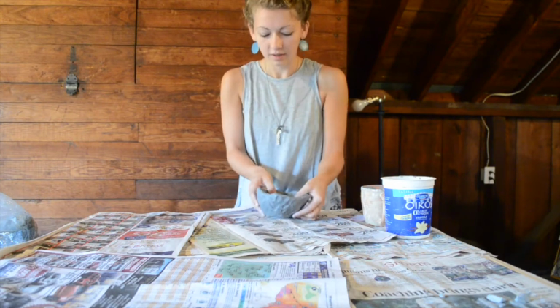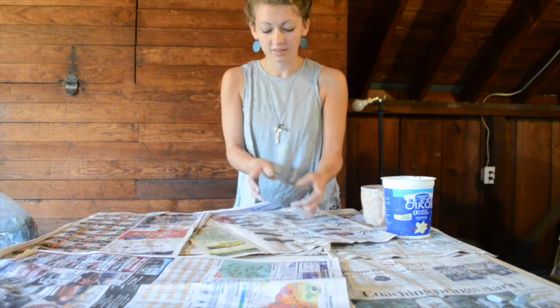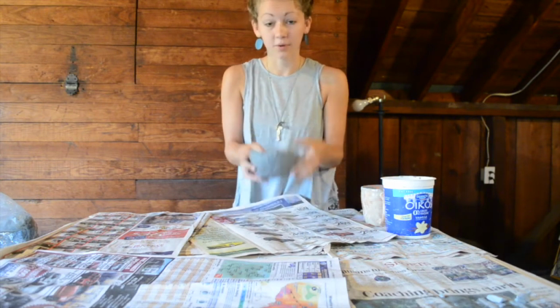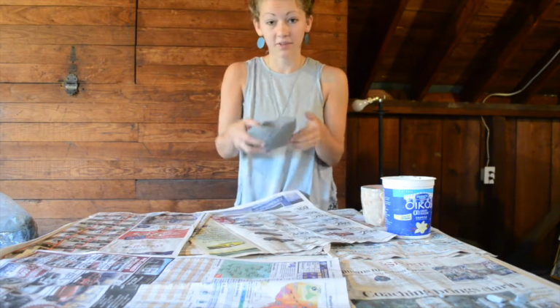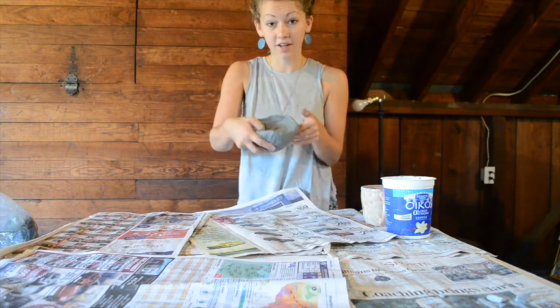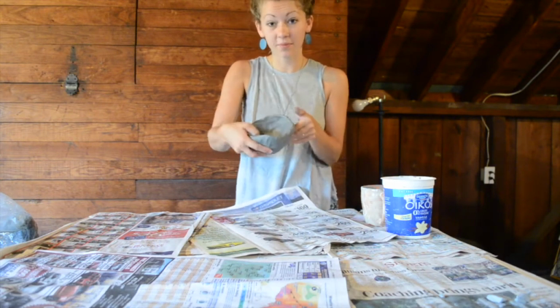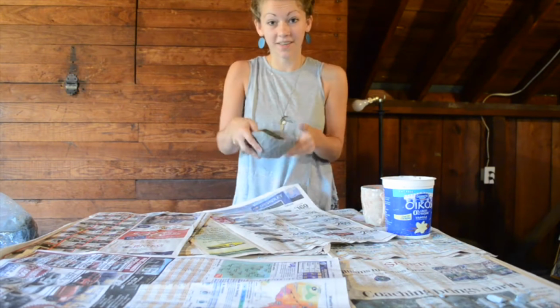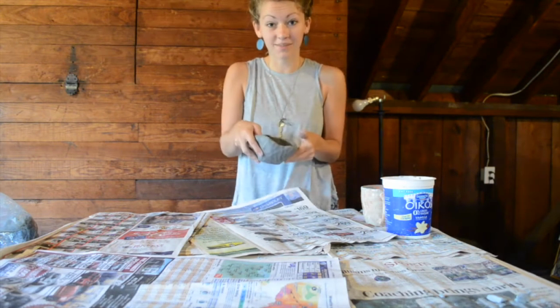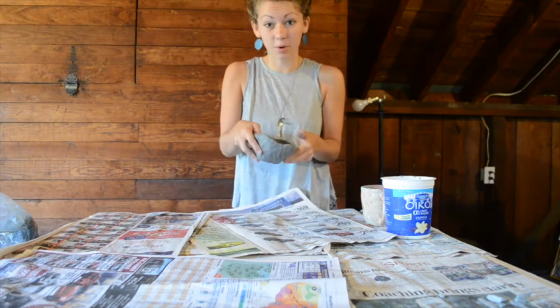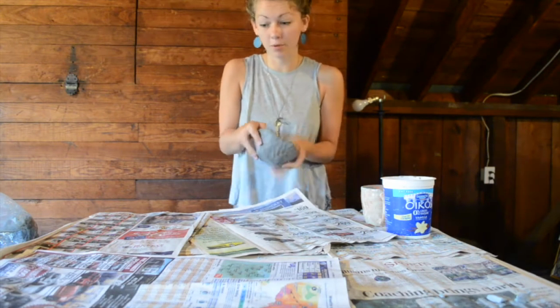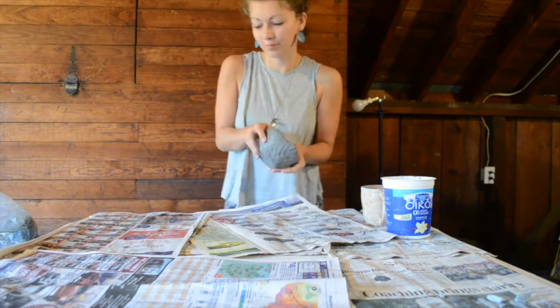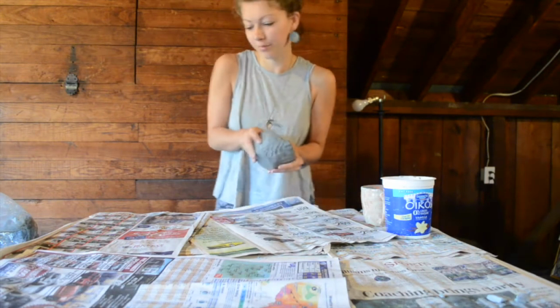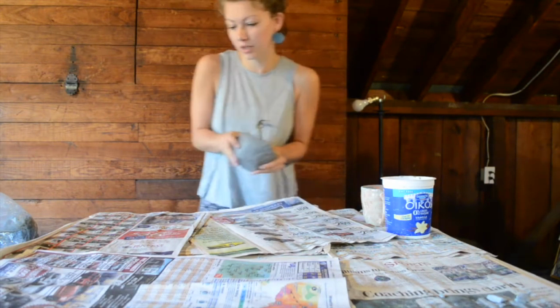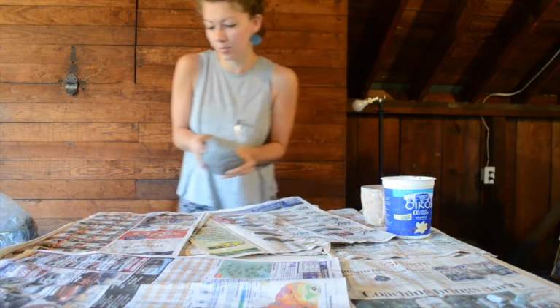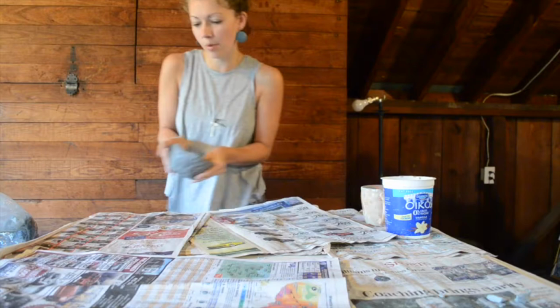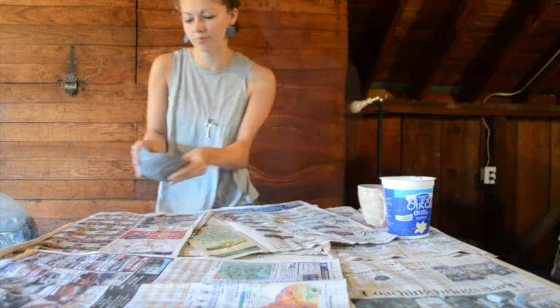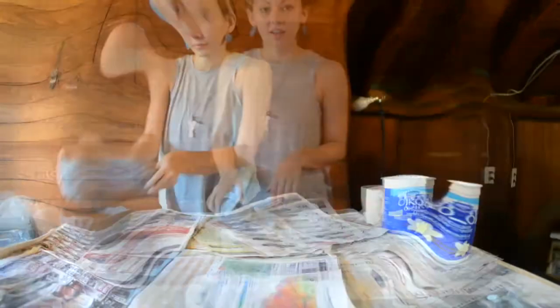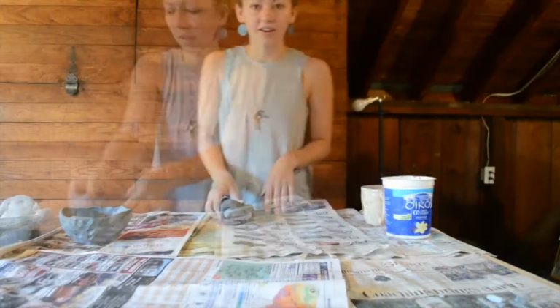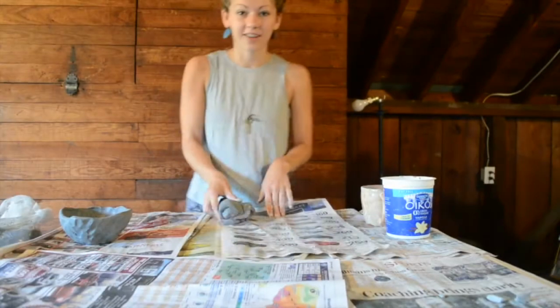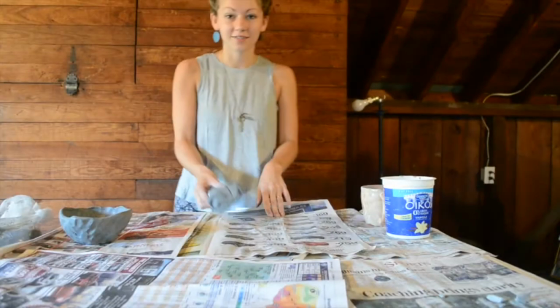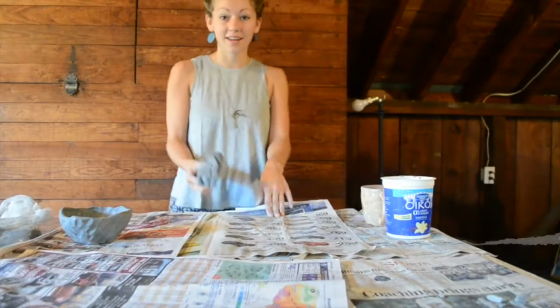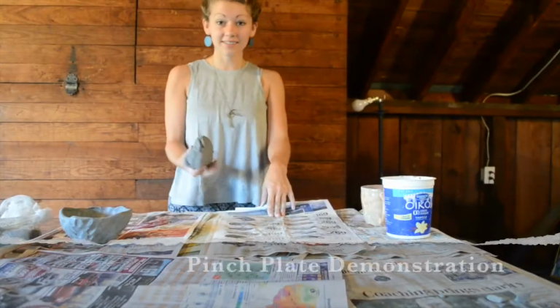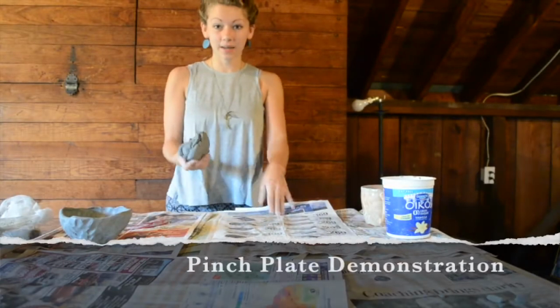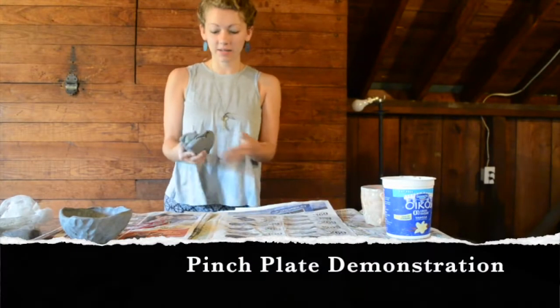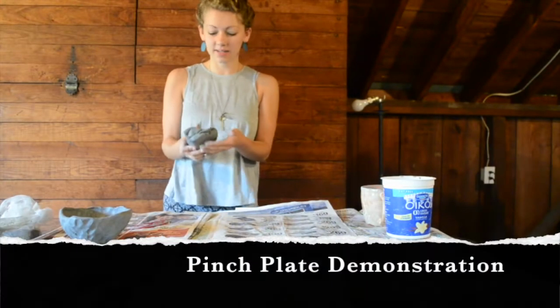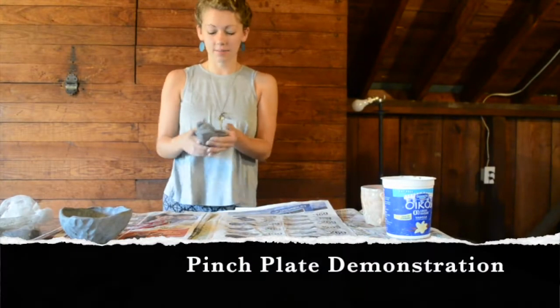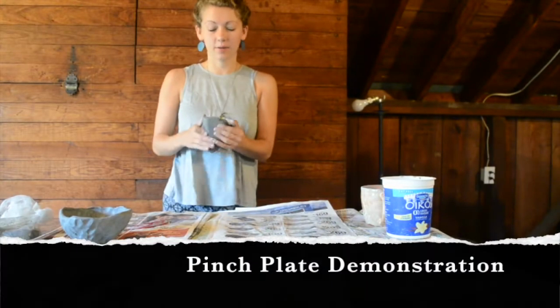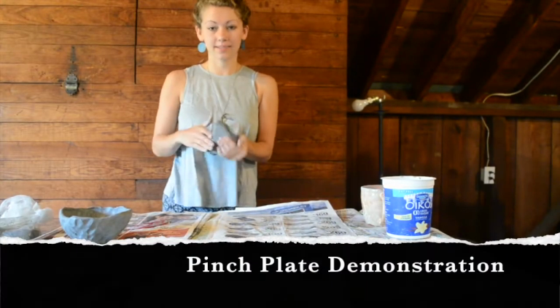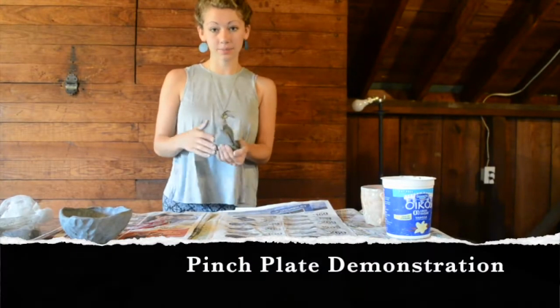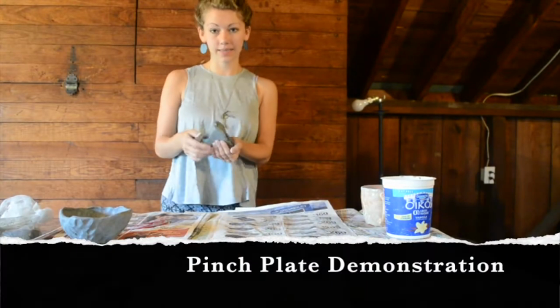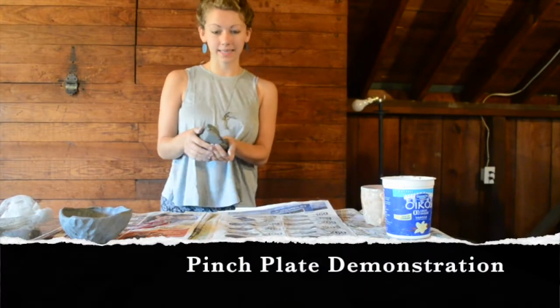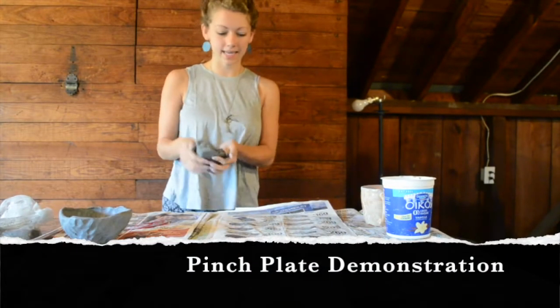There you go — that's a pinched bowl. The next thing I'm going to demo is a plate.